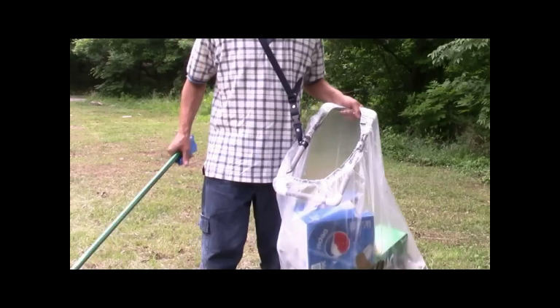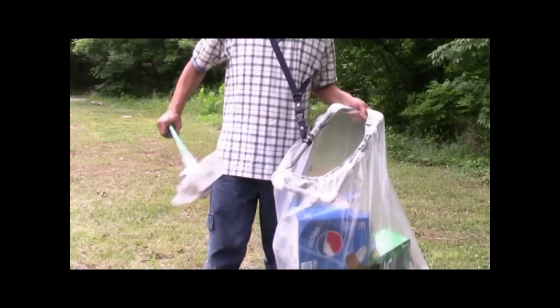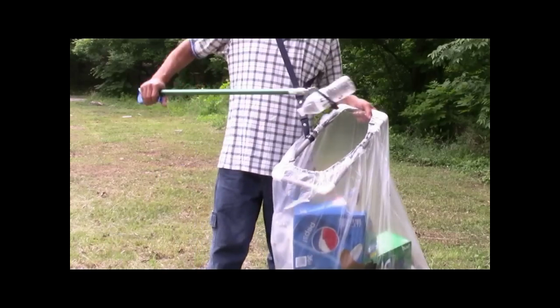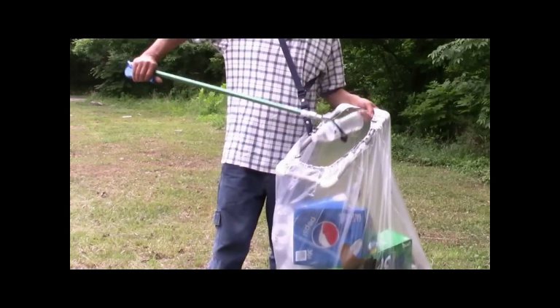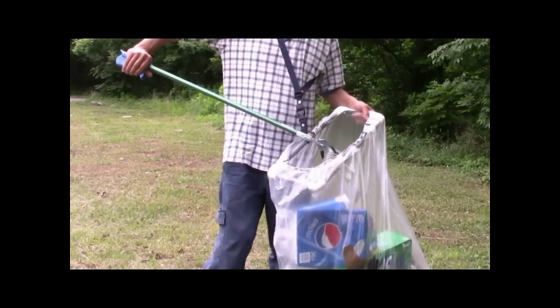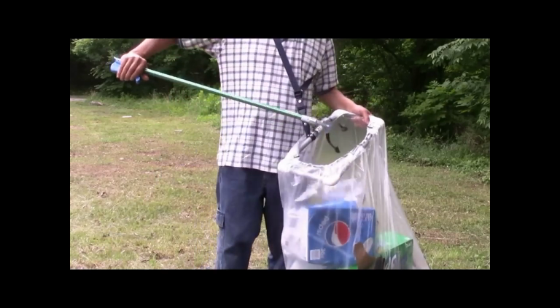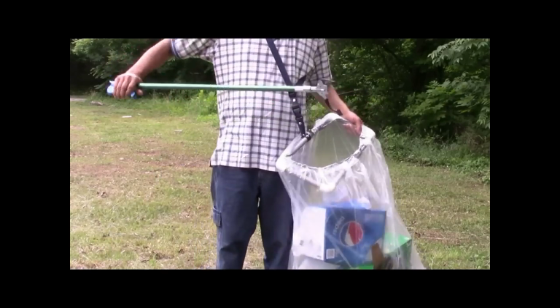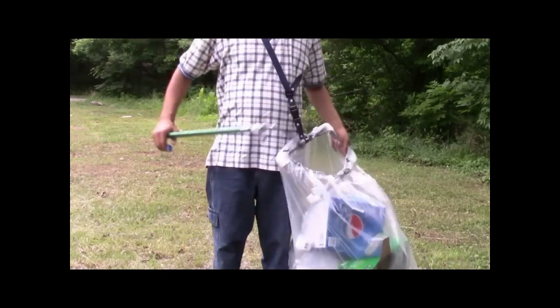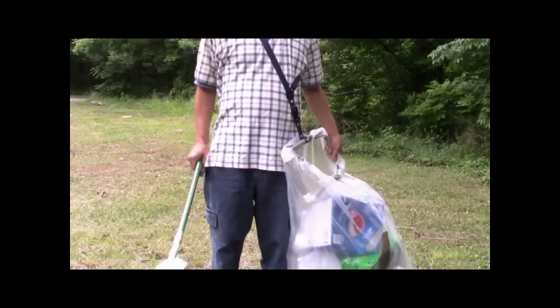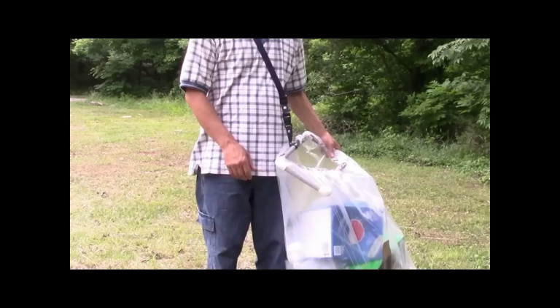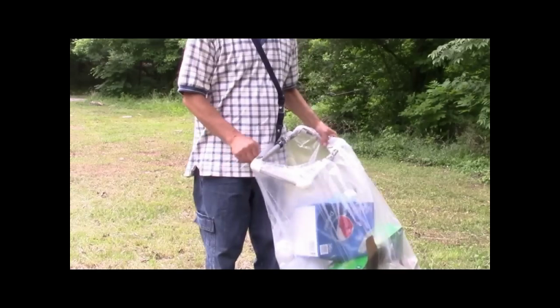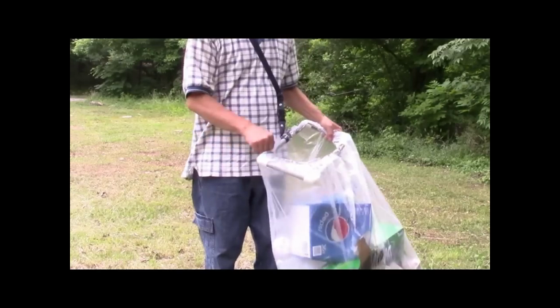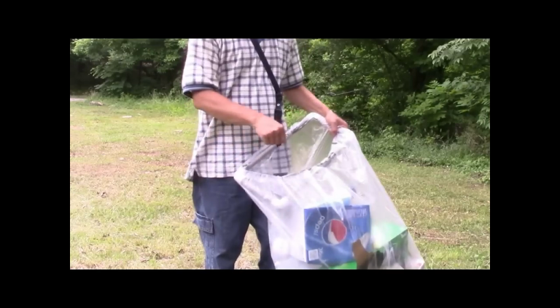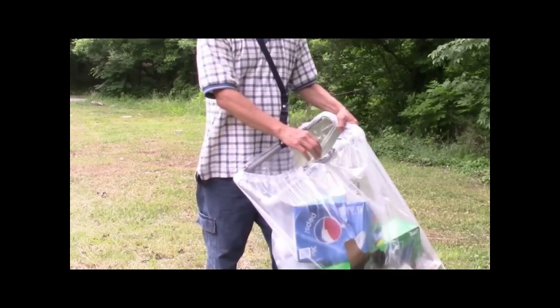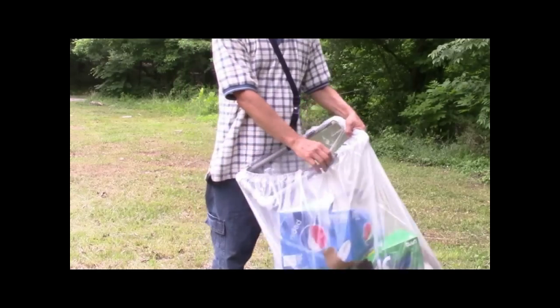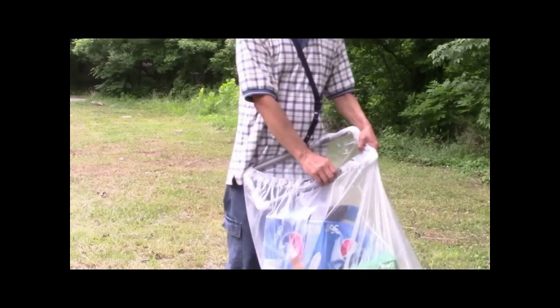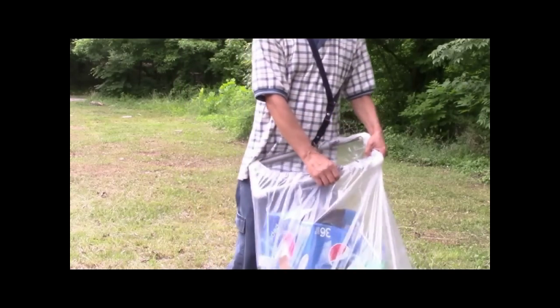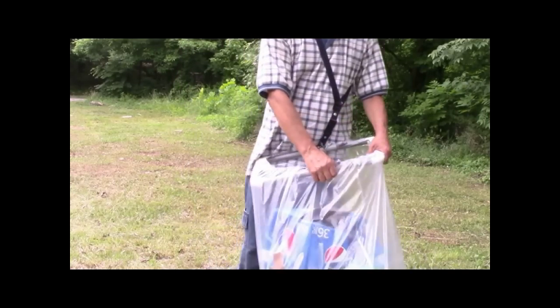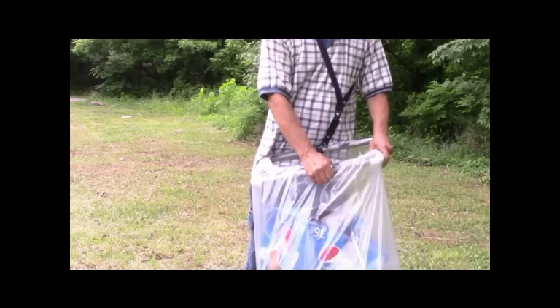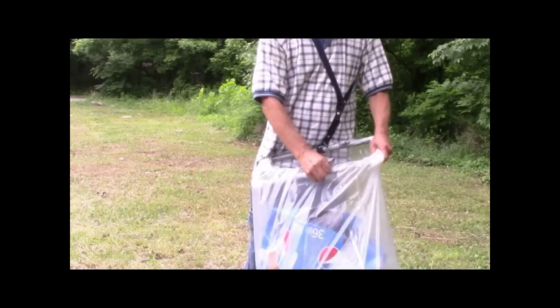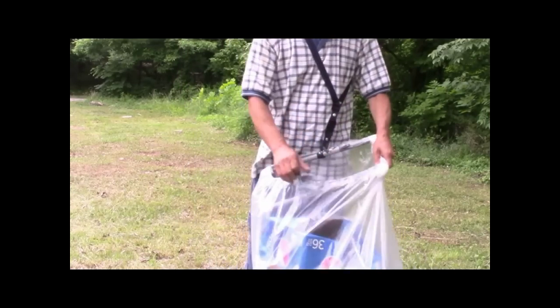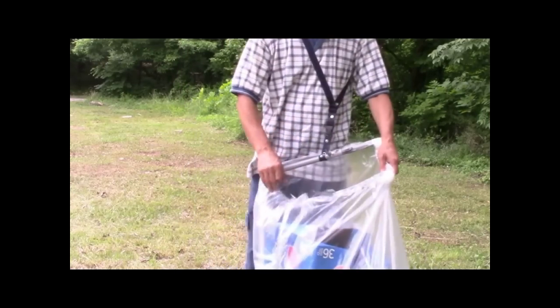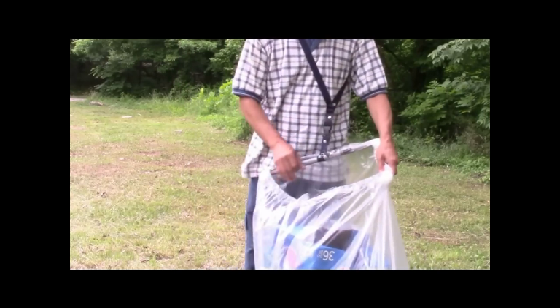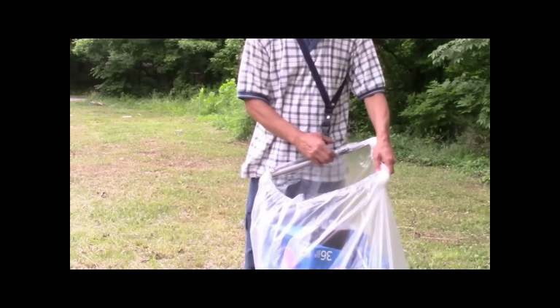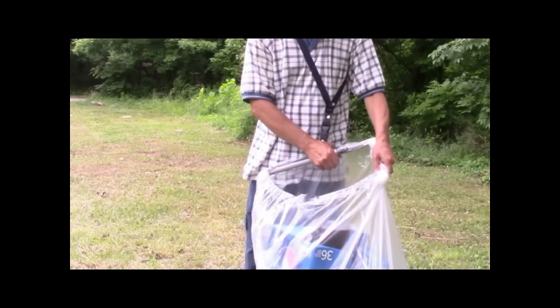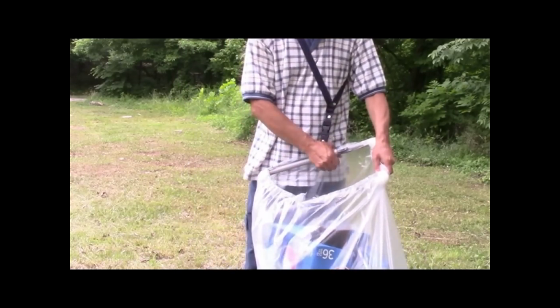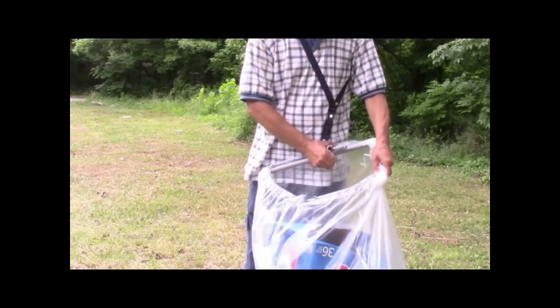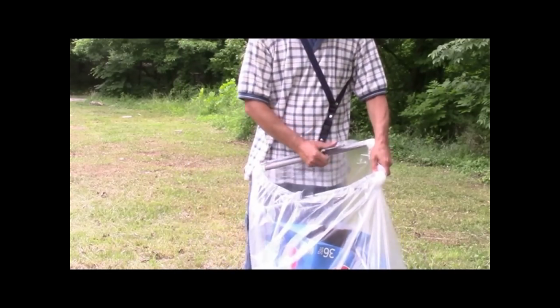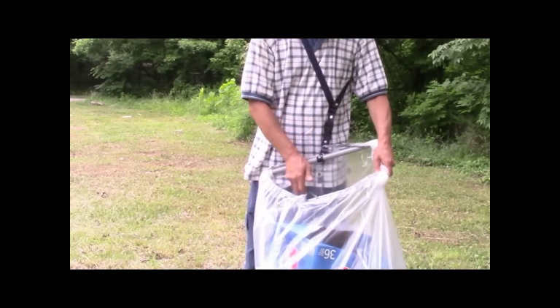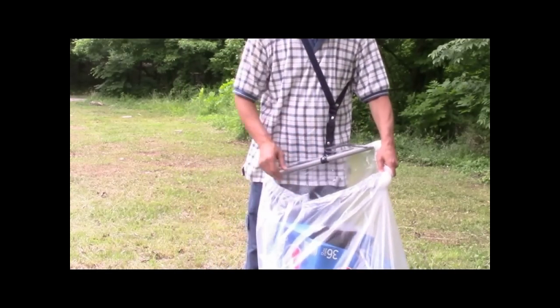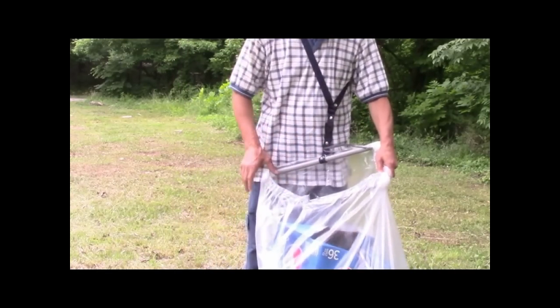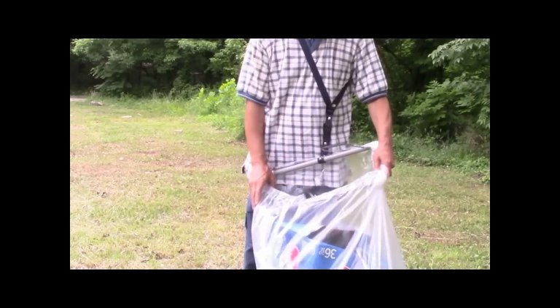For large debris, just attach one clip to open the bag wide, then reattach the bag.